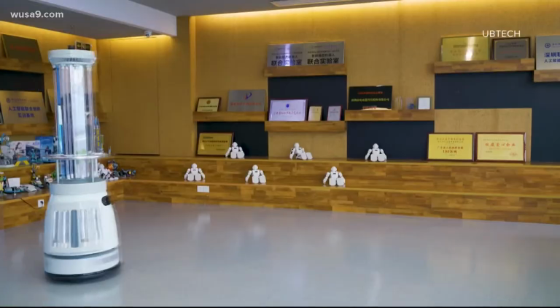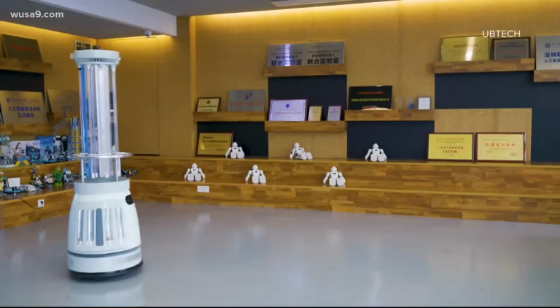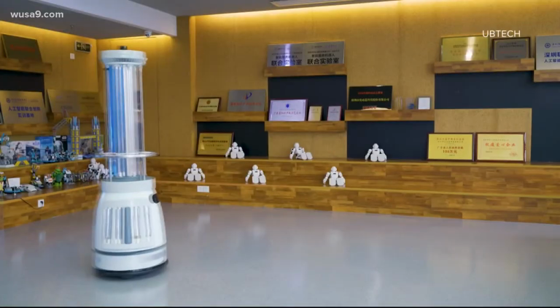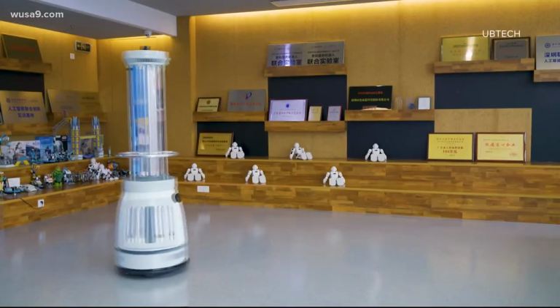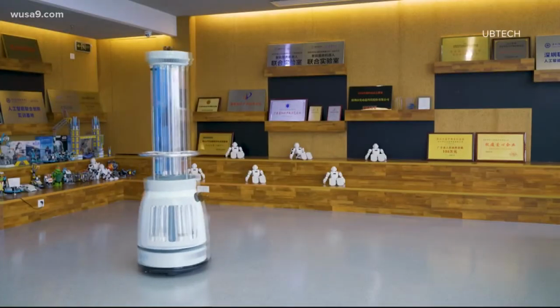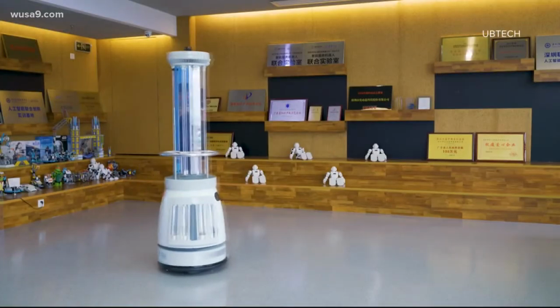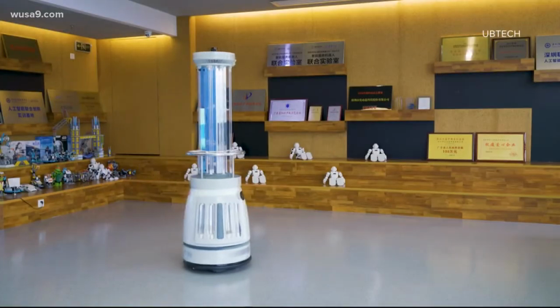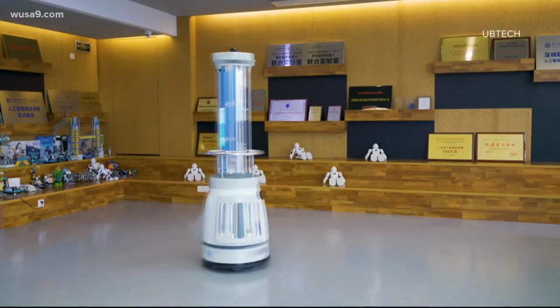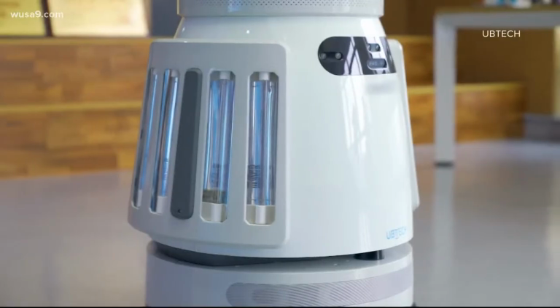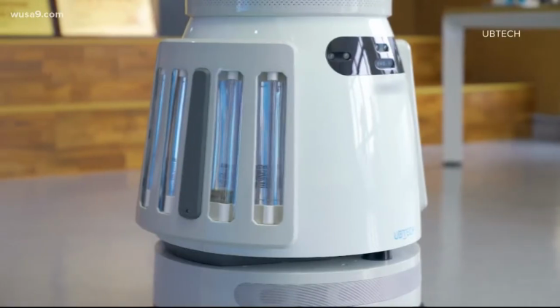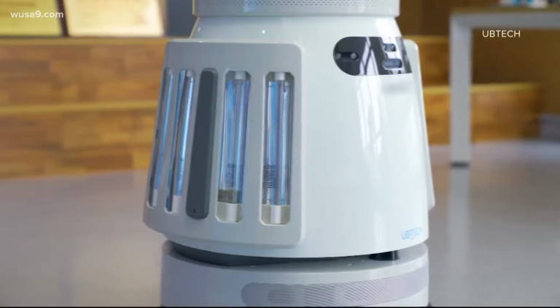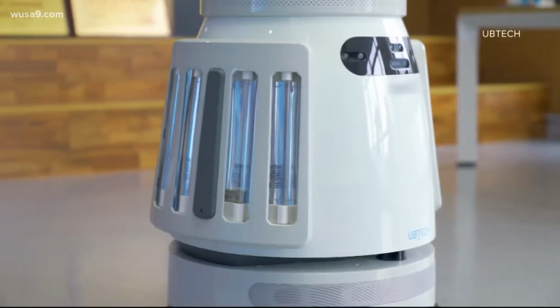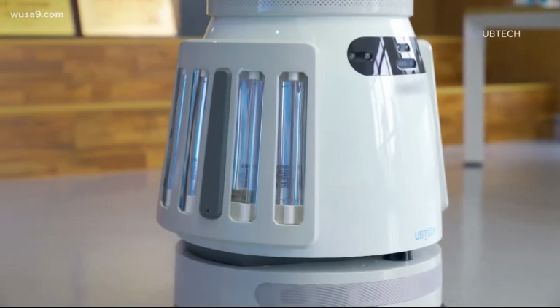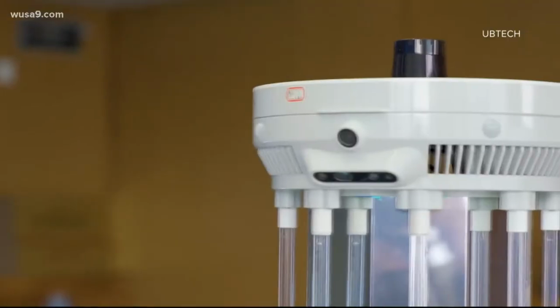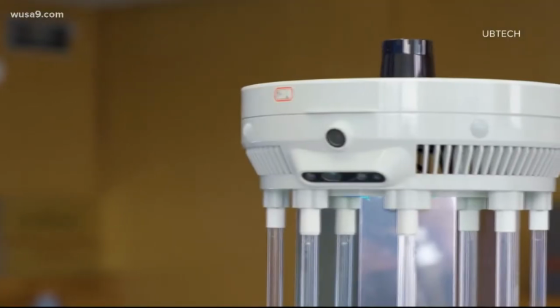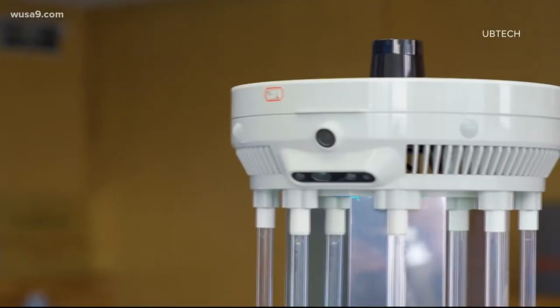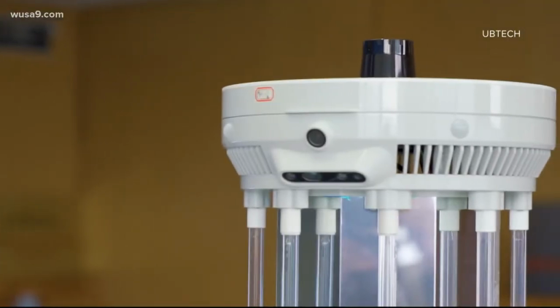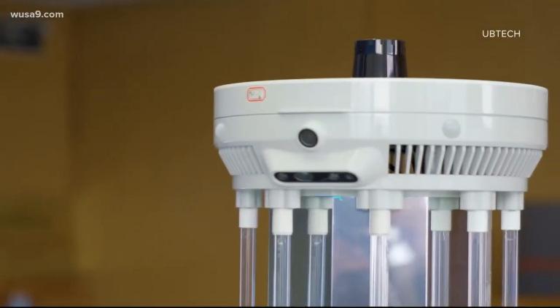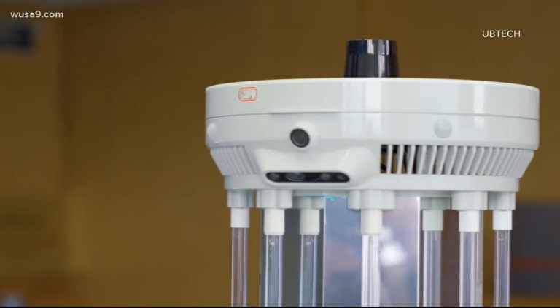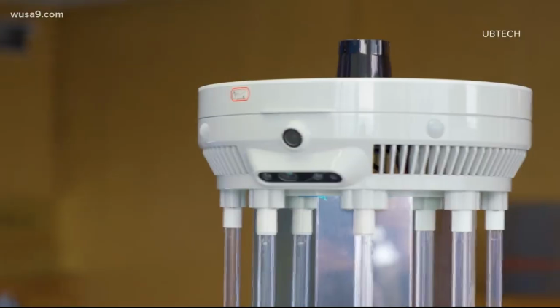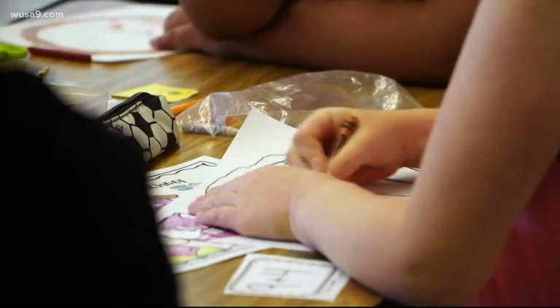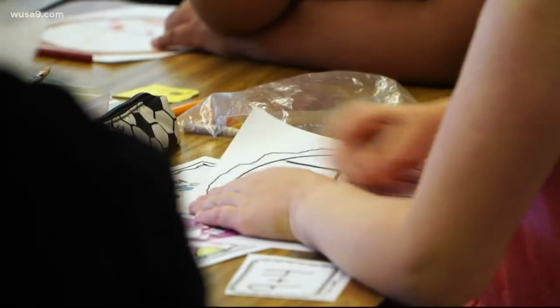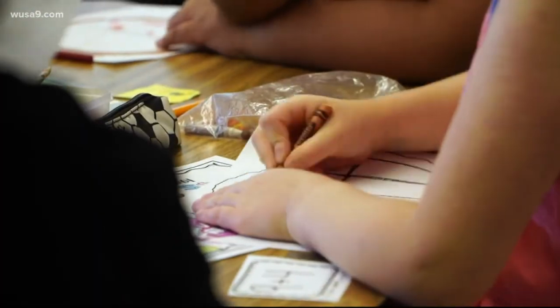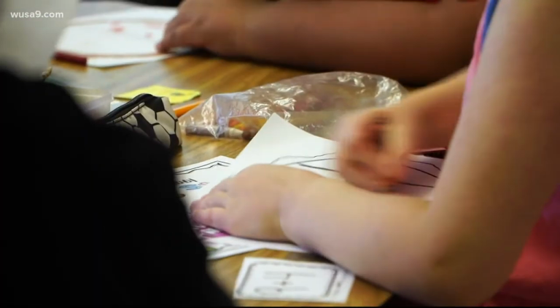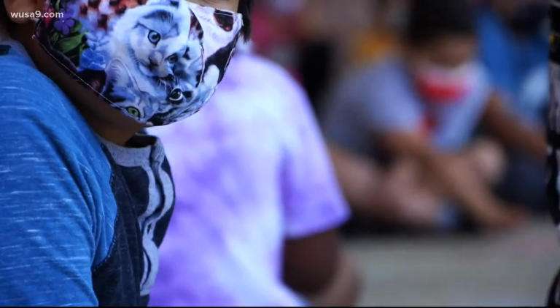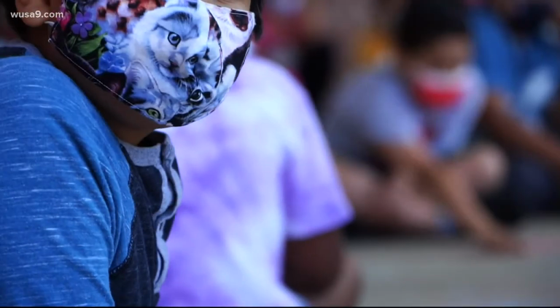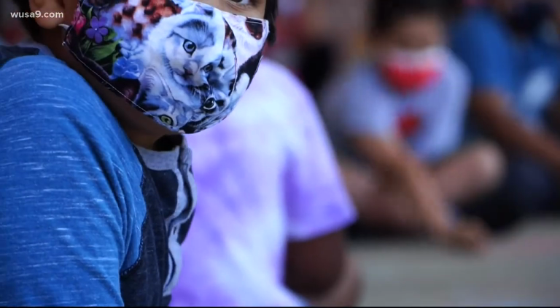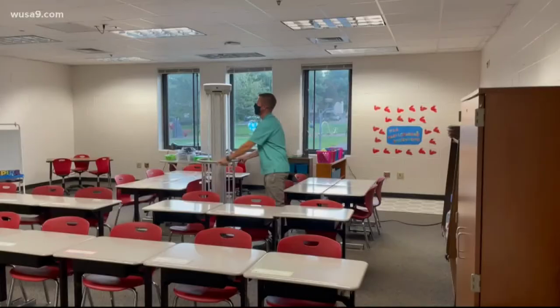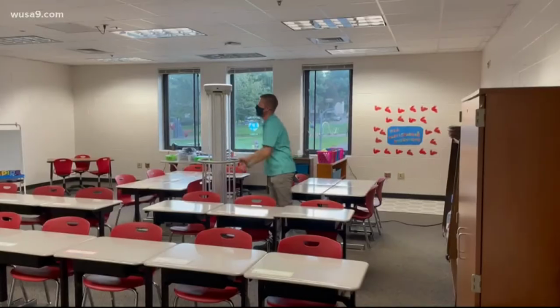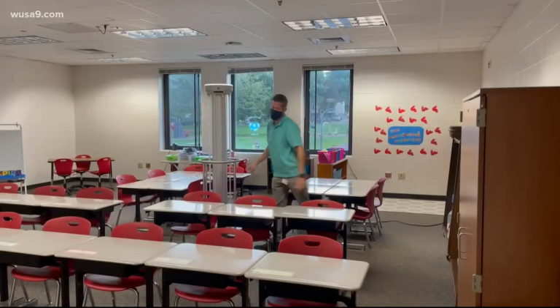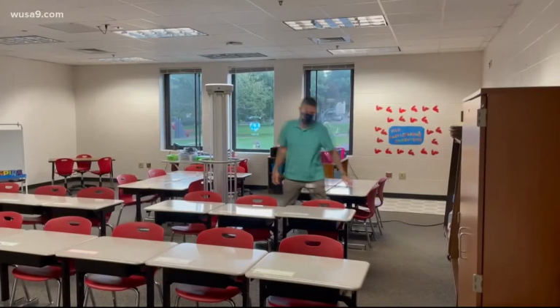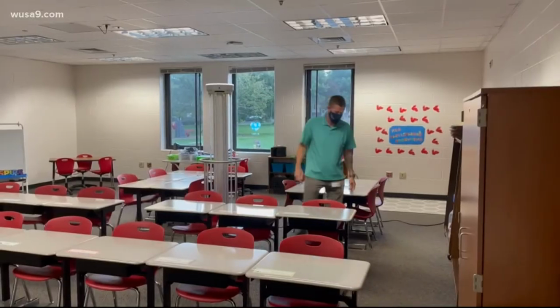They say these UB Tech robots also limit the chemicals custodians are exposed to. And if a class reports a COVID case, these are a game changer.